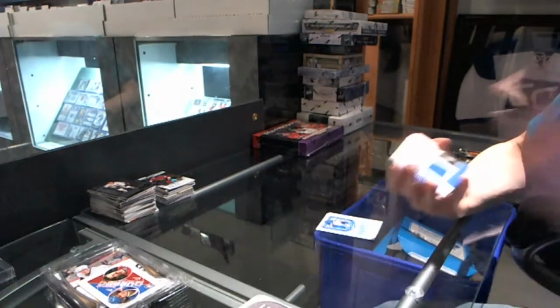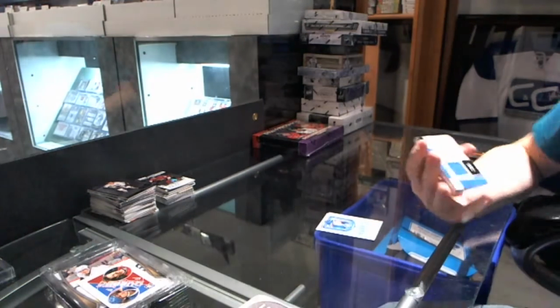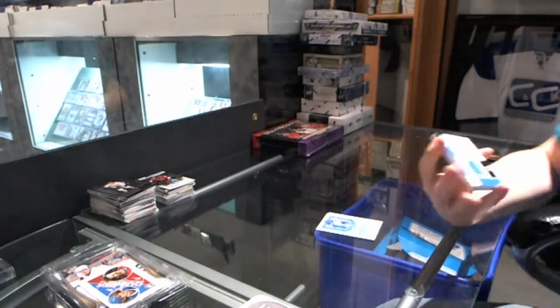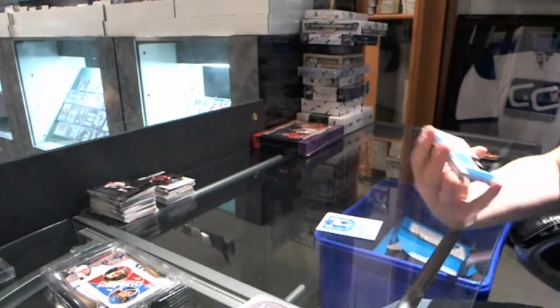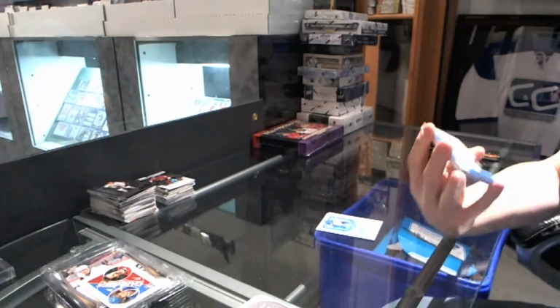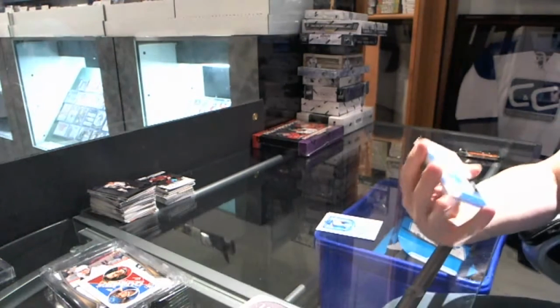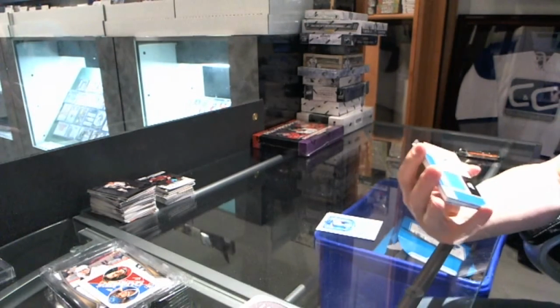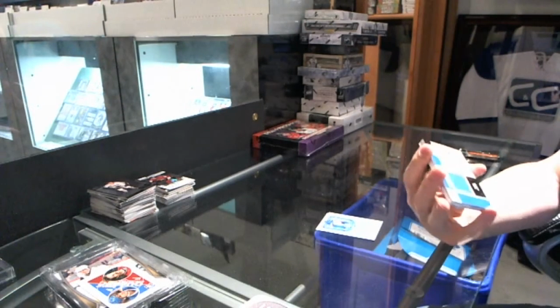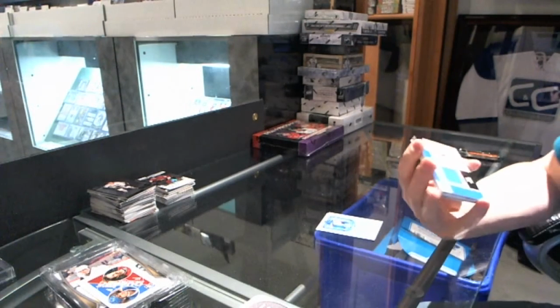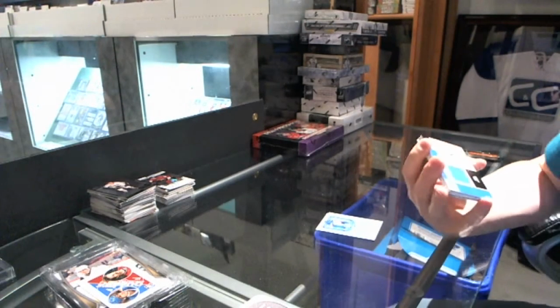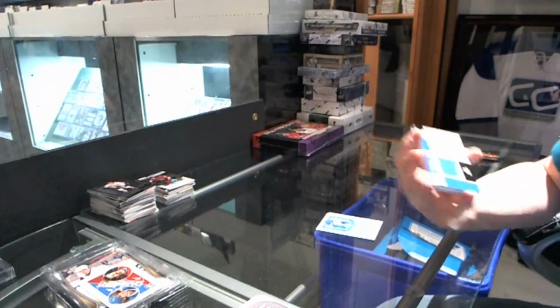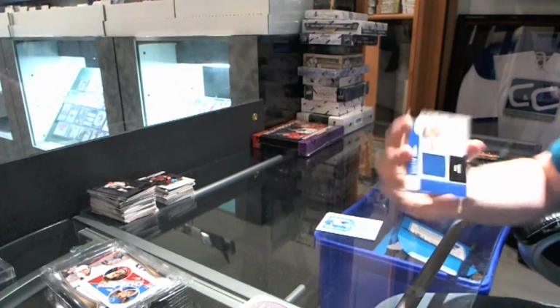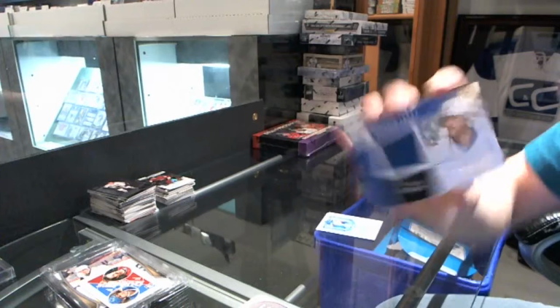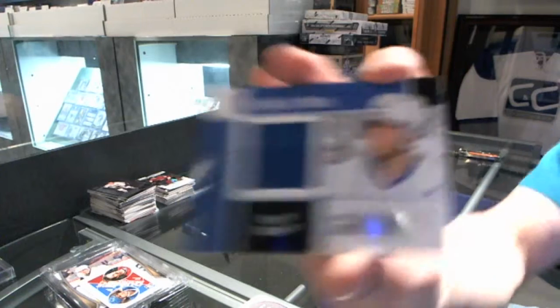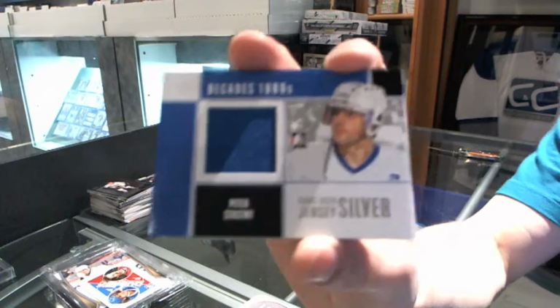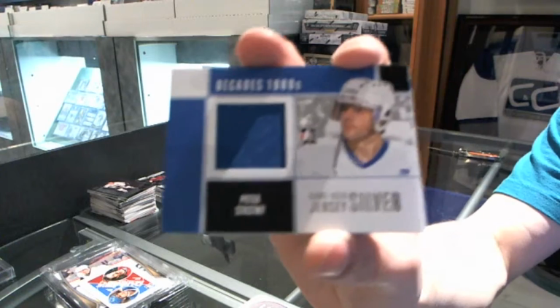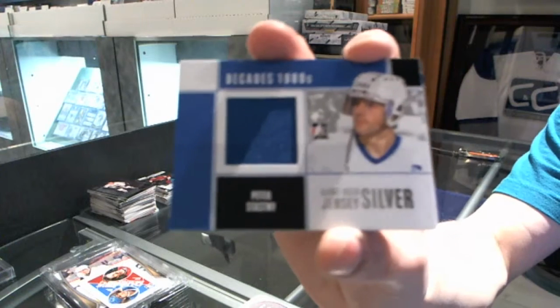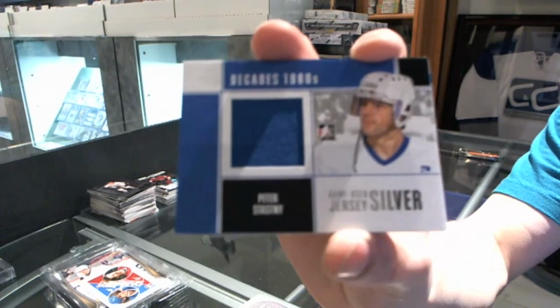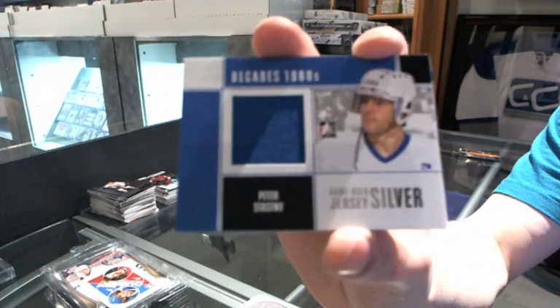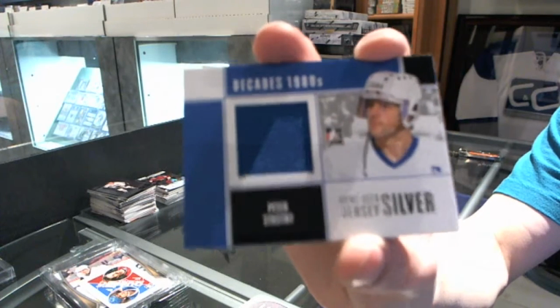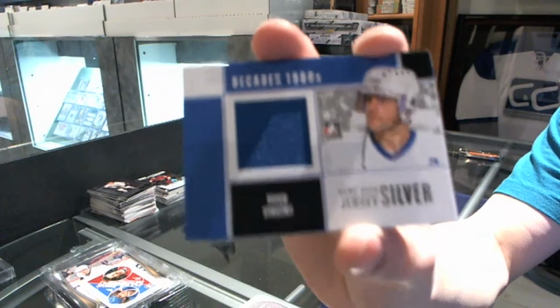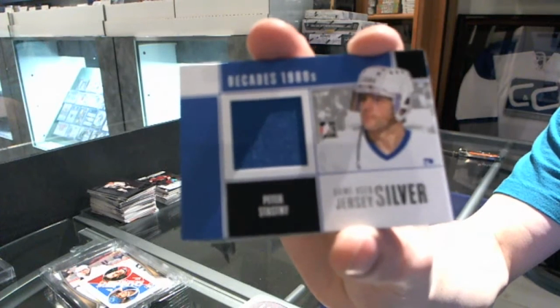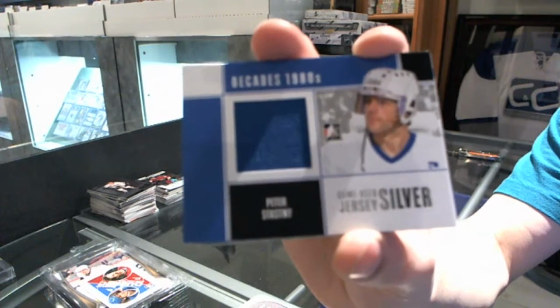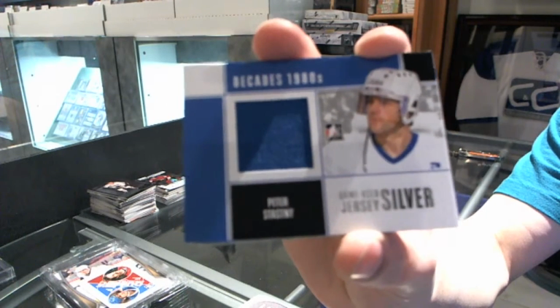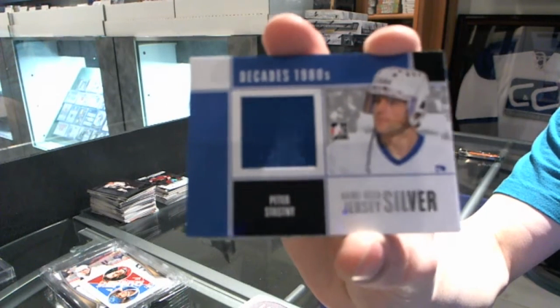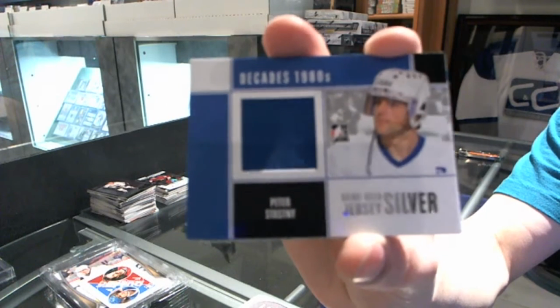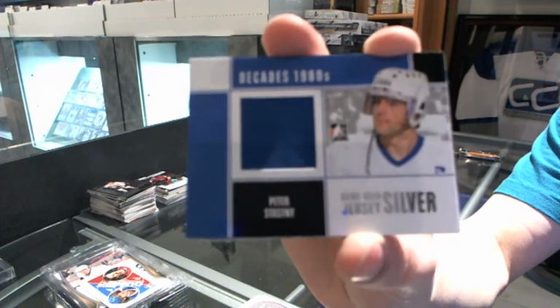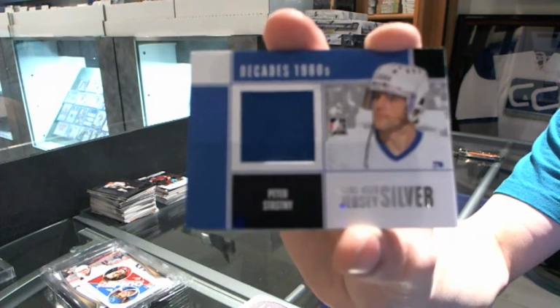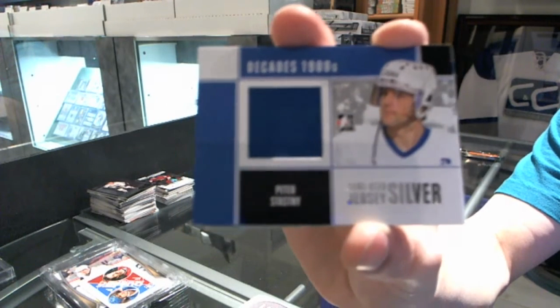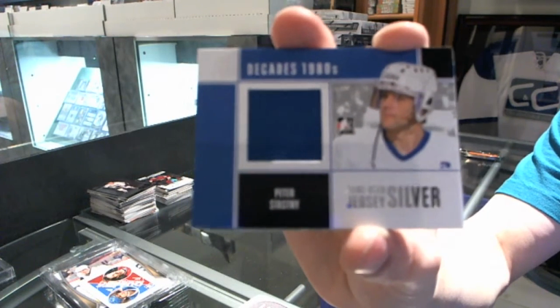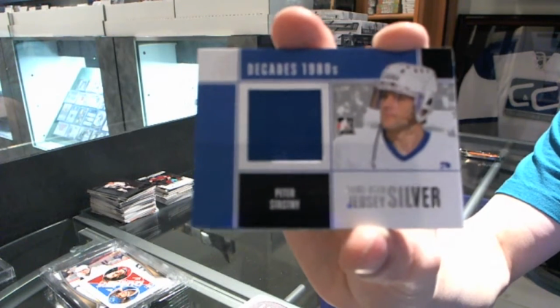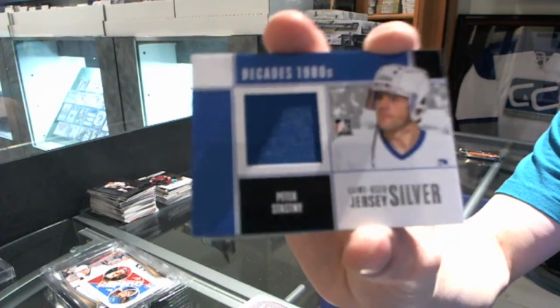We've got a game-used jersey, Silver, for the Quebec Nordiques — a.k.a. the Colorado Avalanche — Peter Stastny.